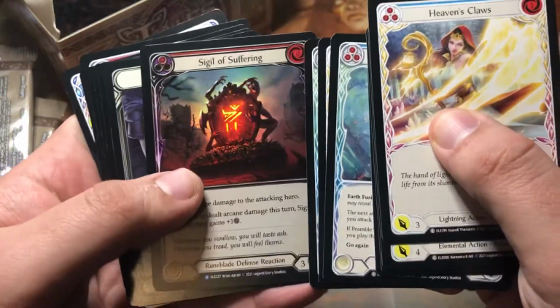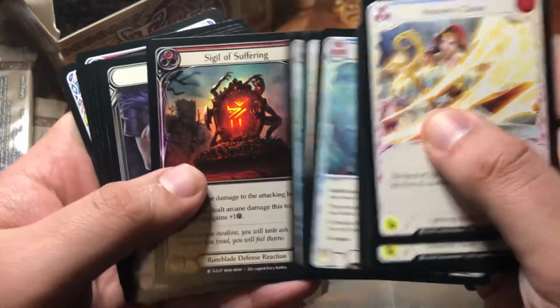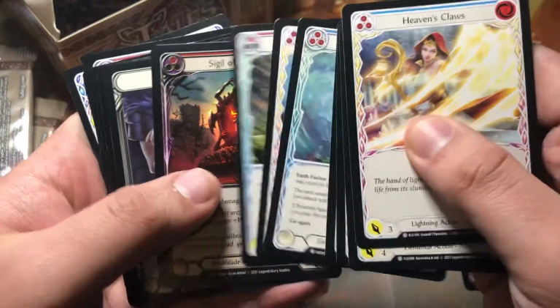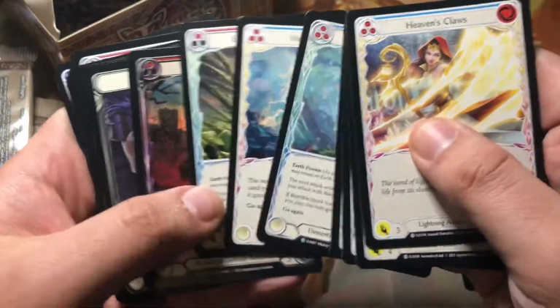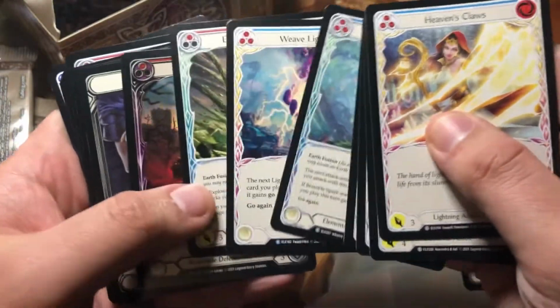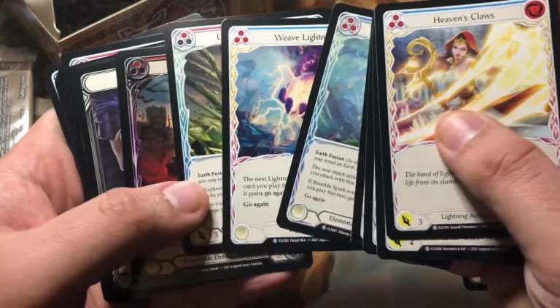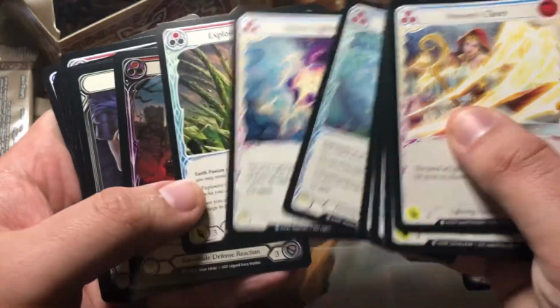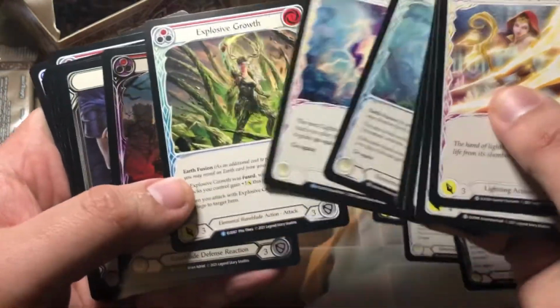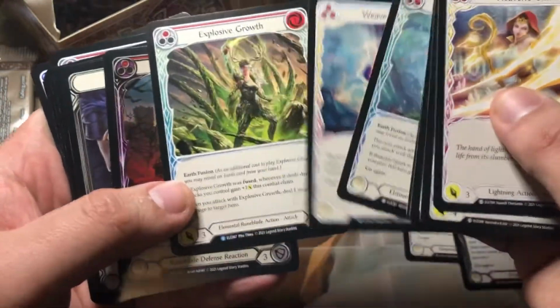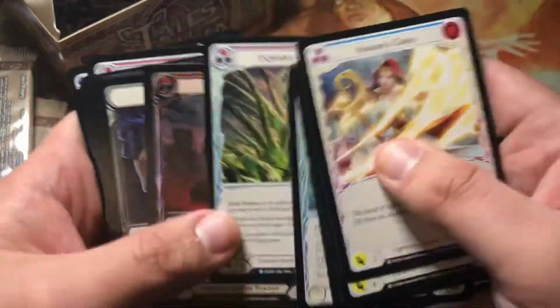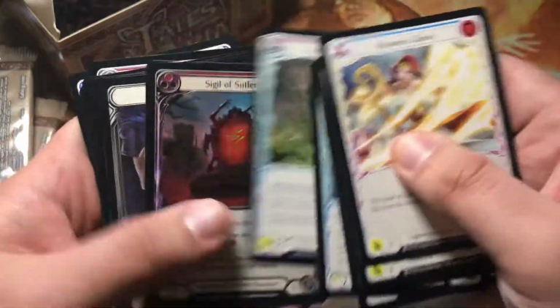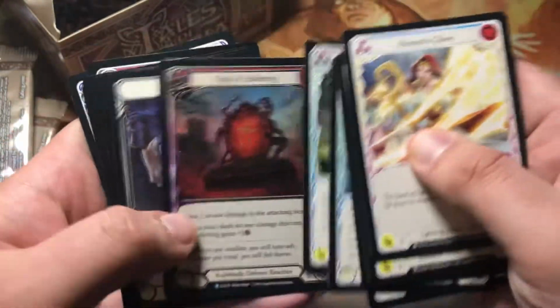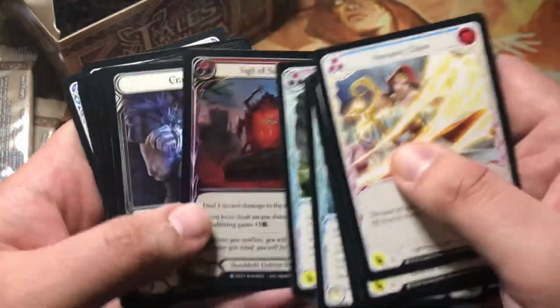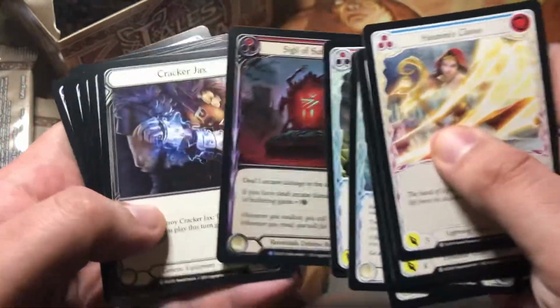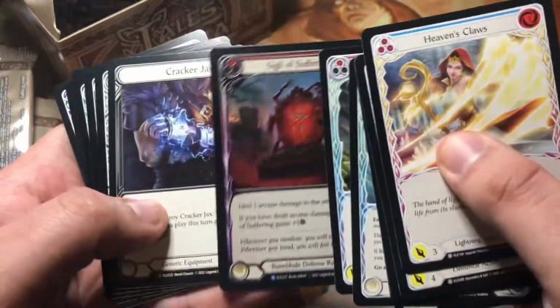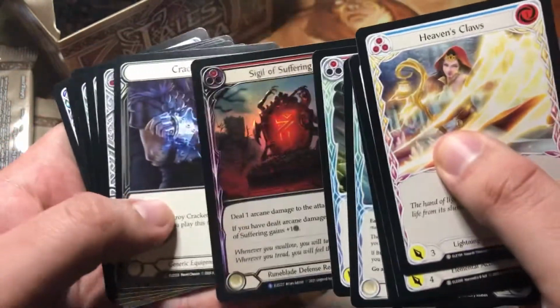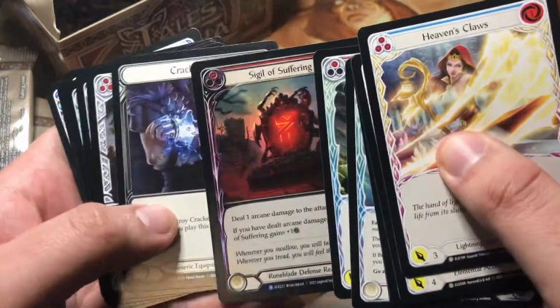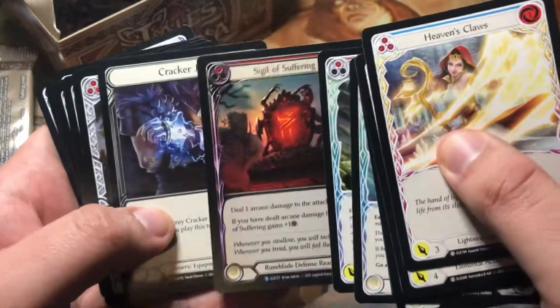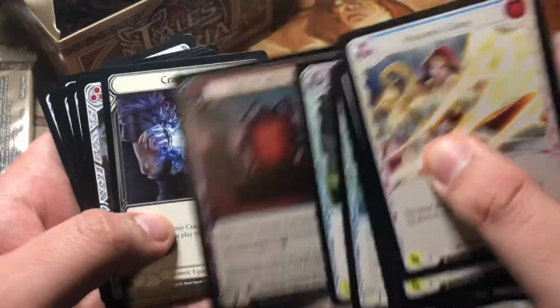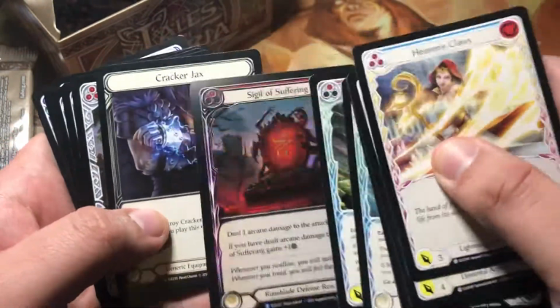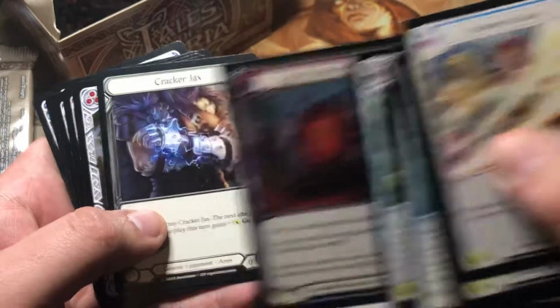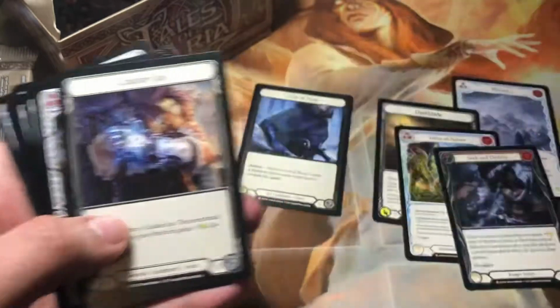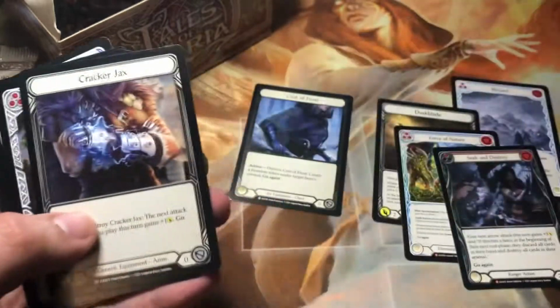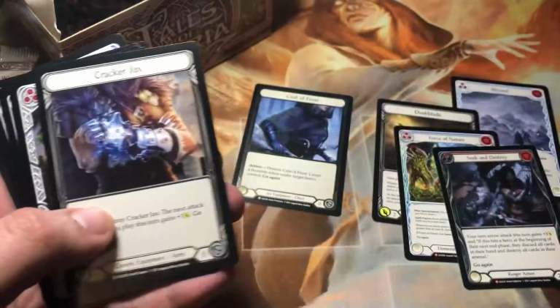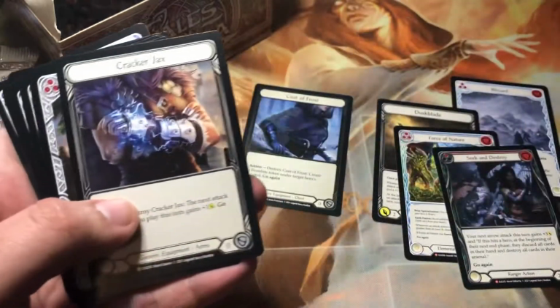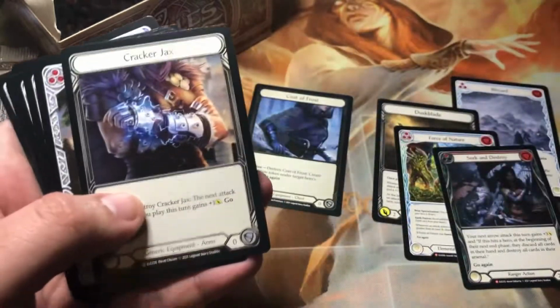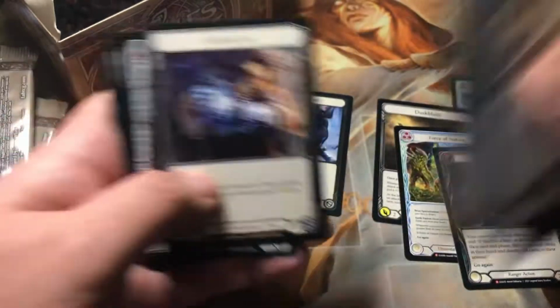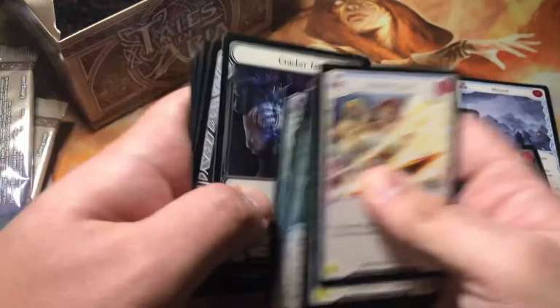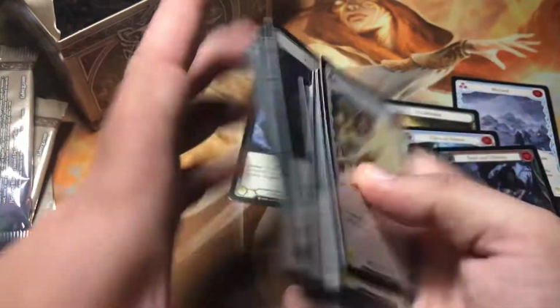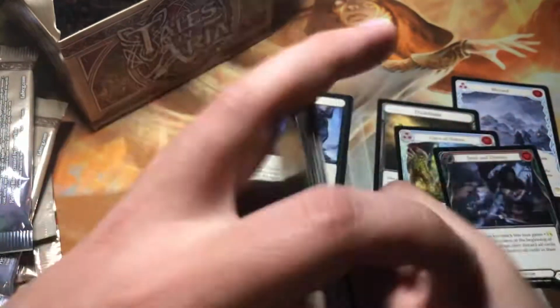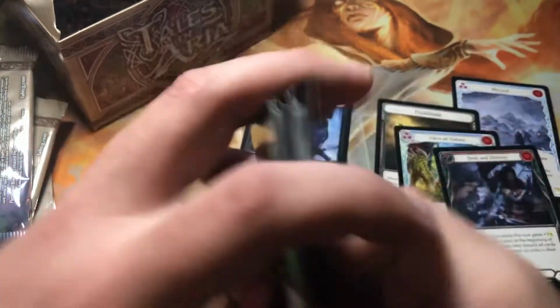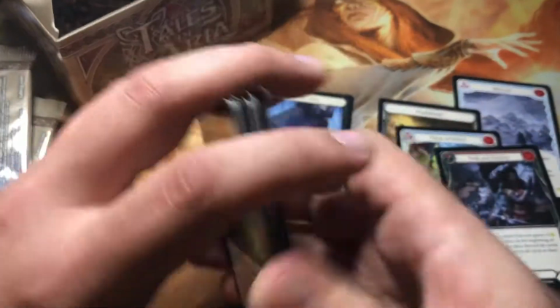Sigil of Suffering — a really nice, playable card in foil.